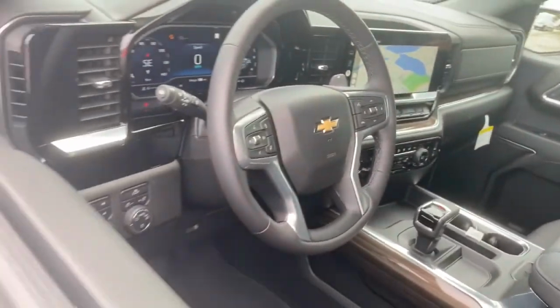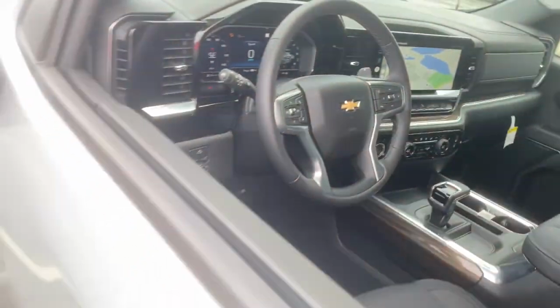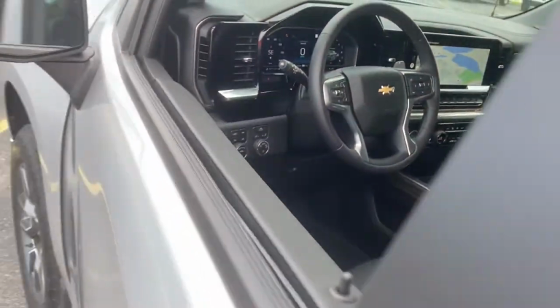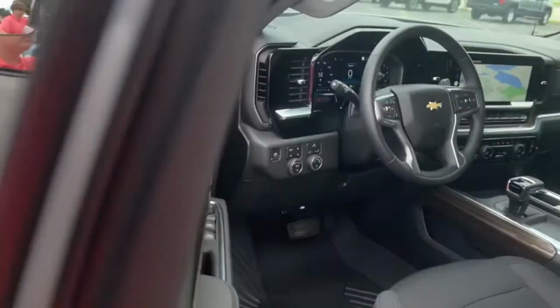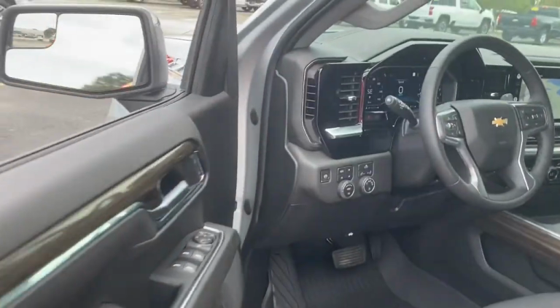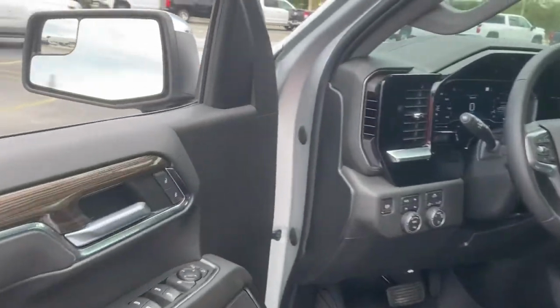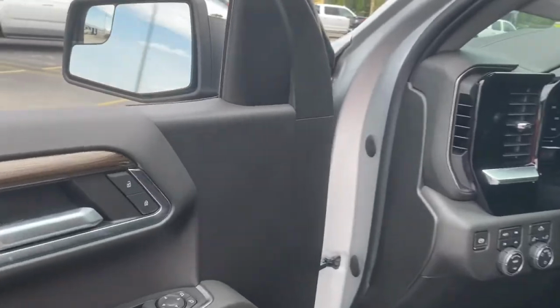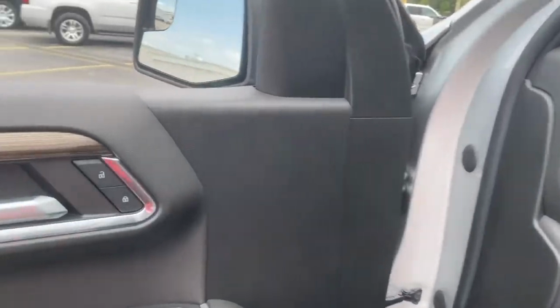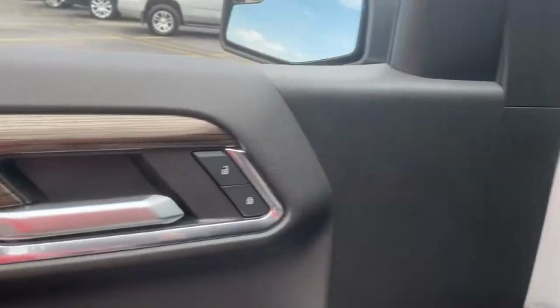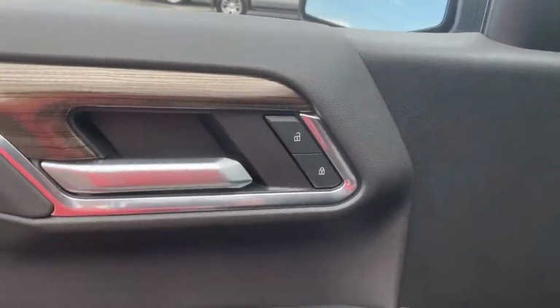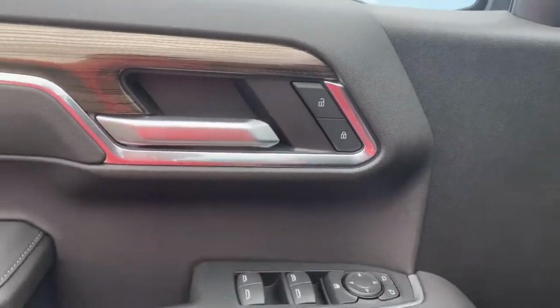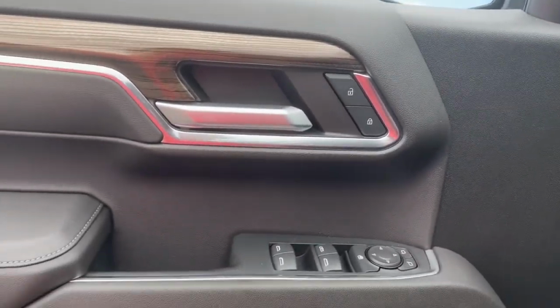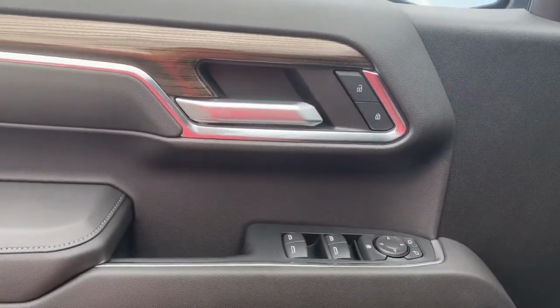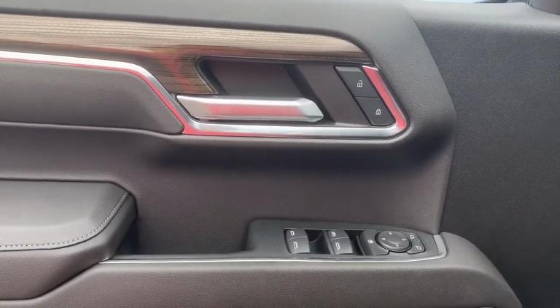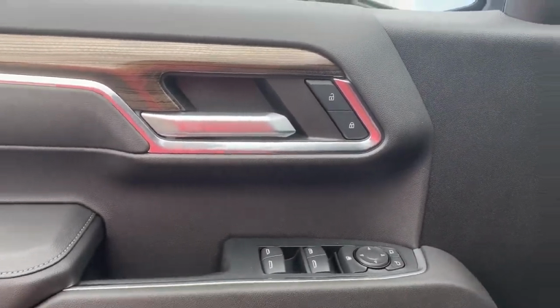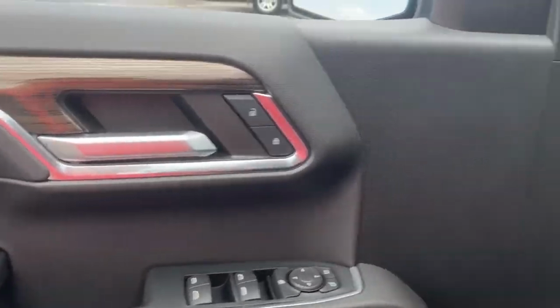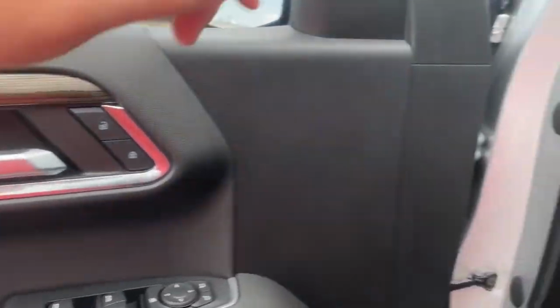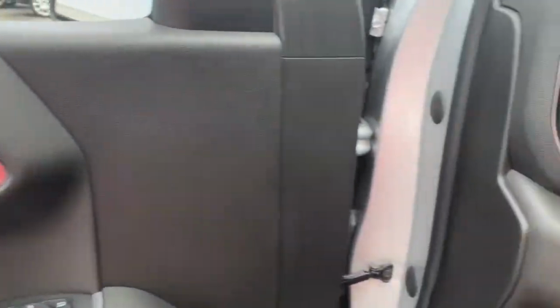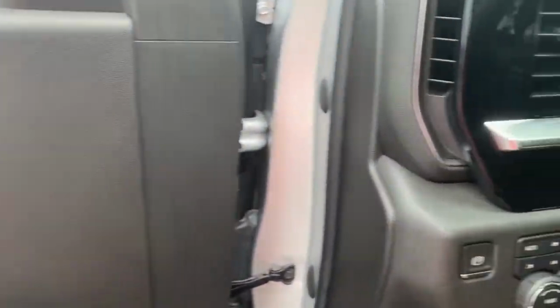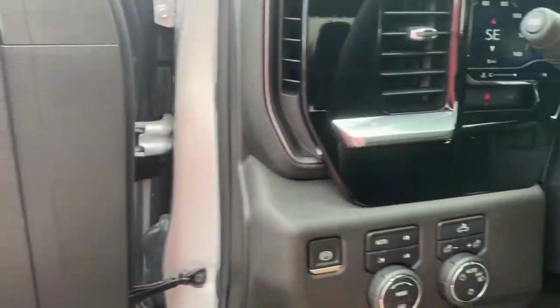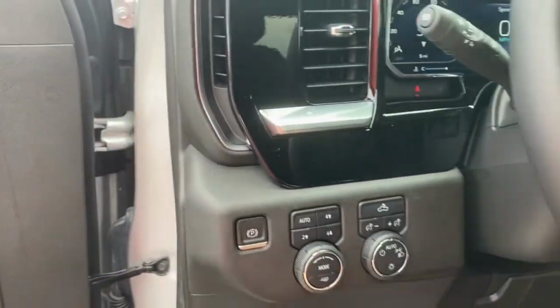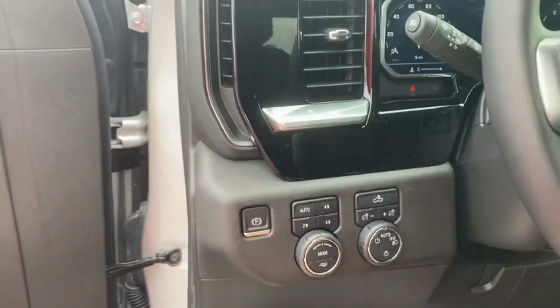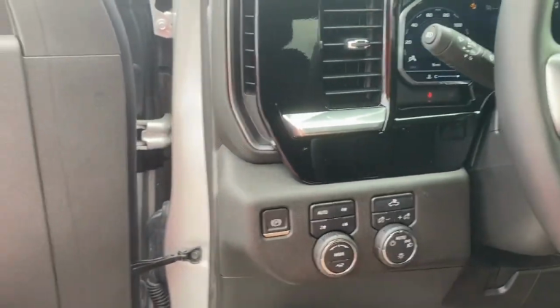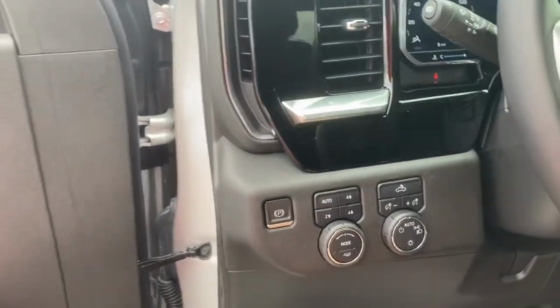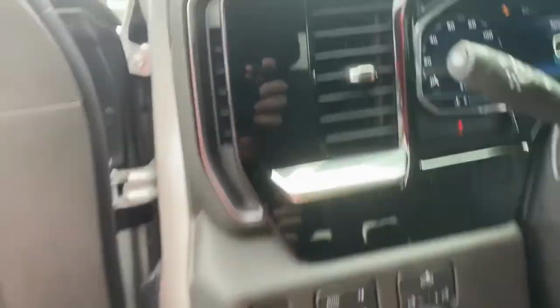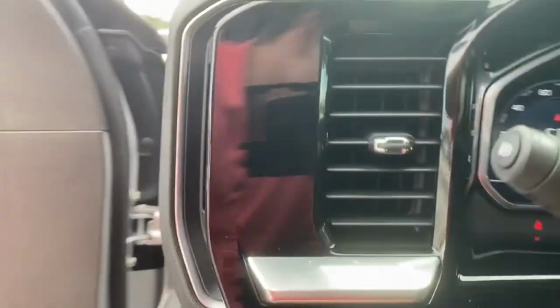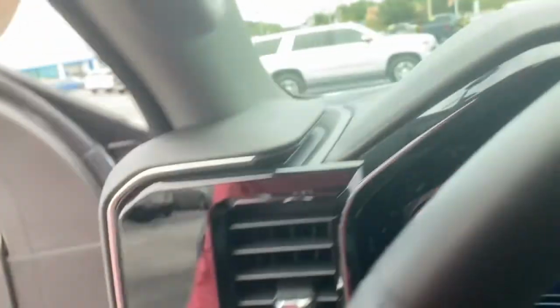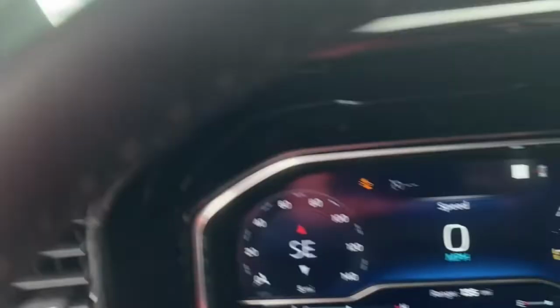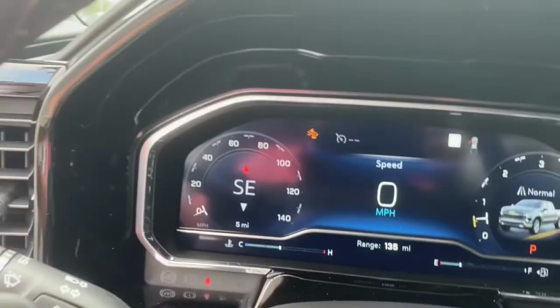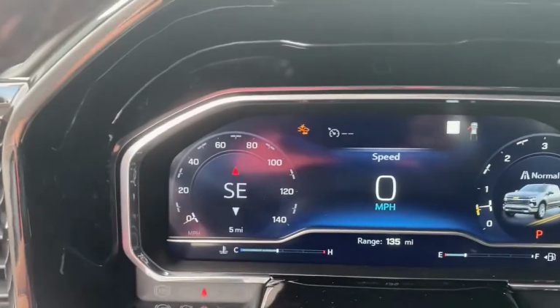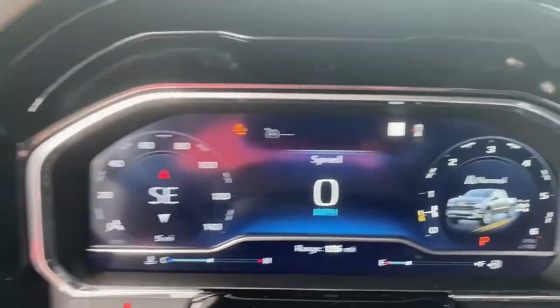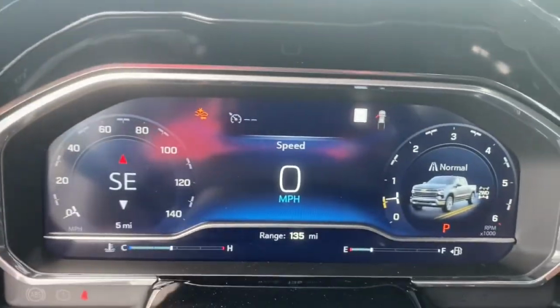Heated mirrors, iPod and MP3 input — powerful versatility meets comfortable convenience in the Silverado 1500.